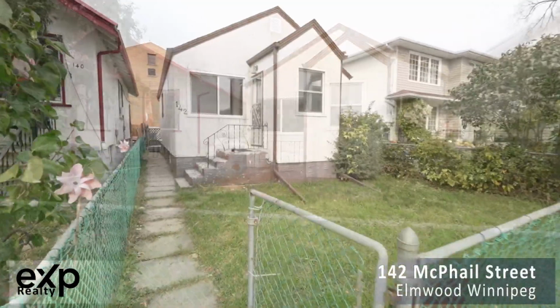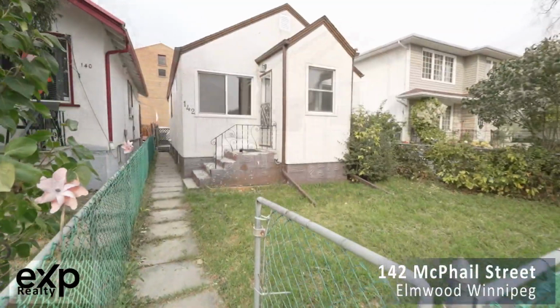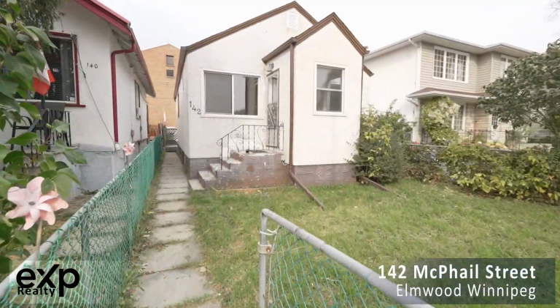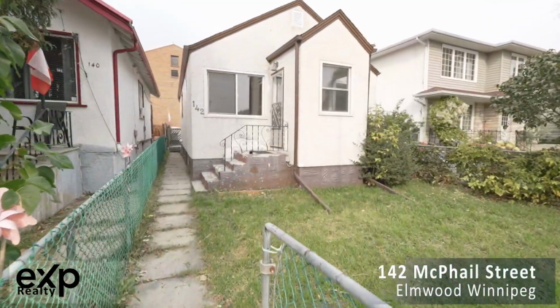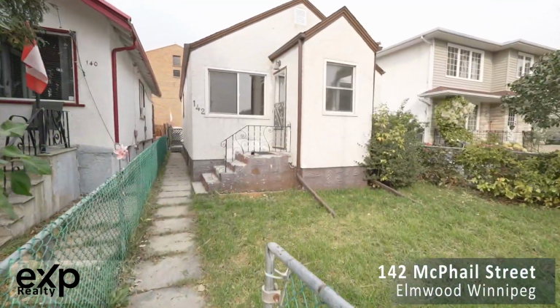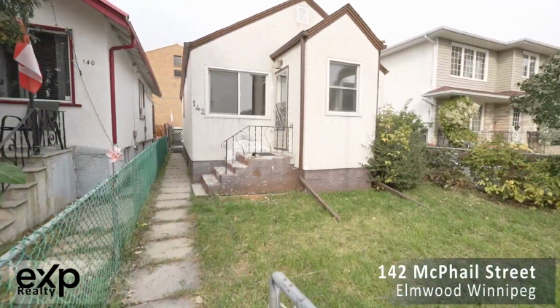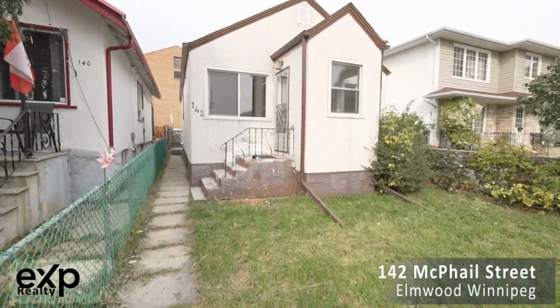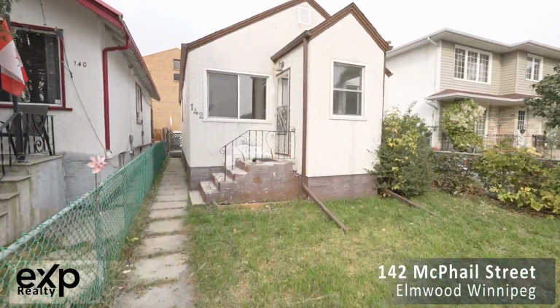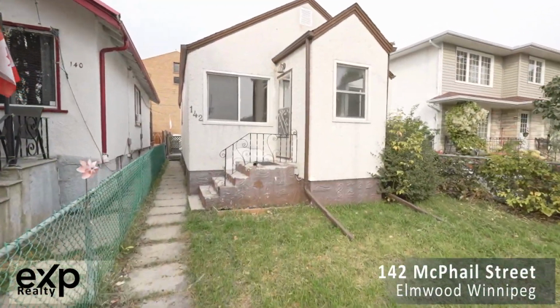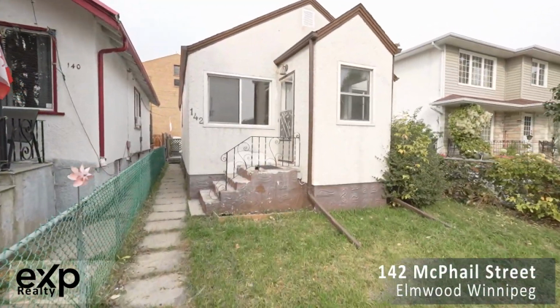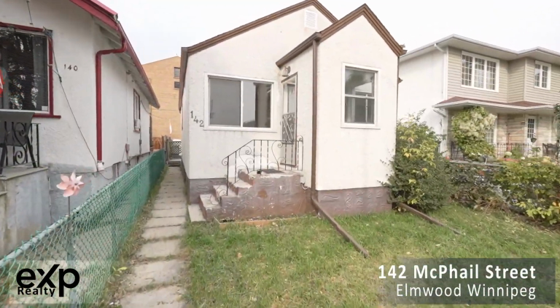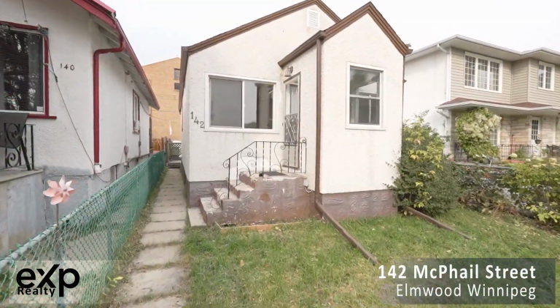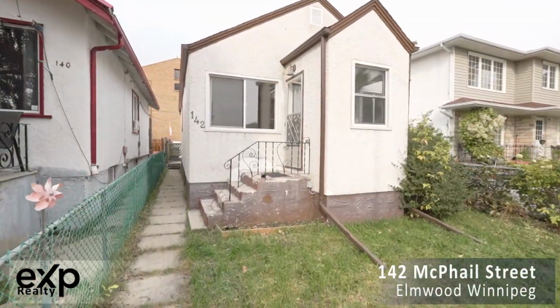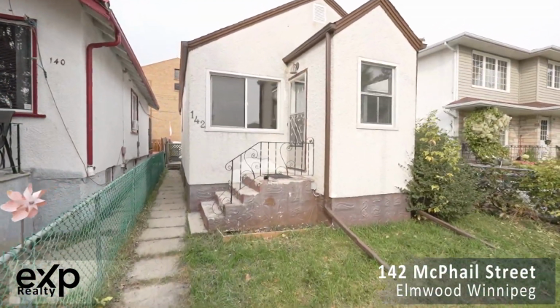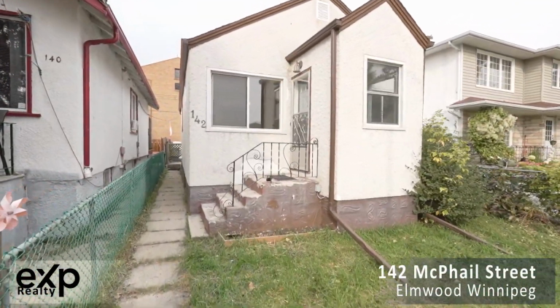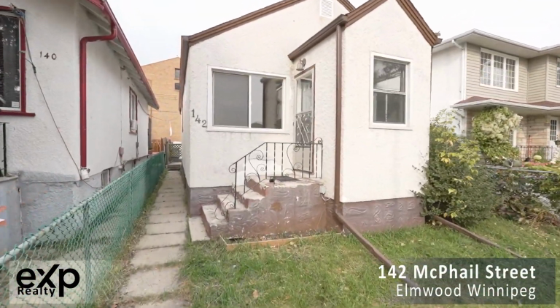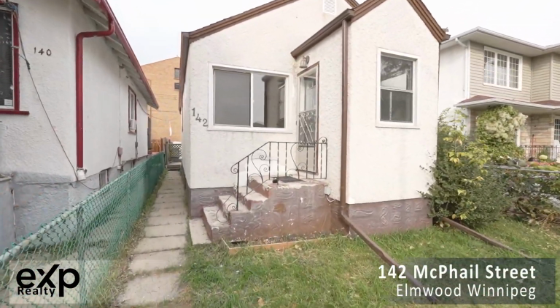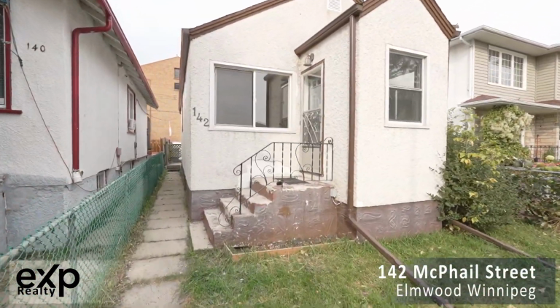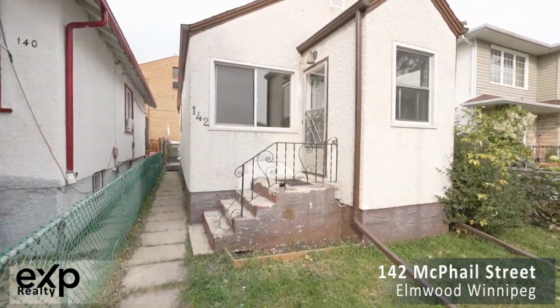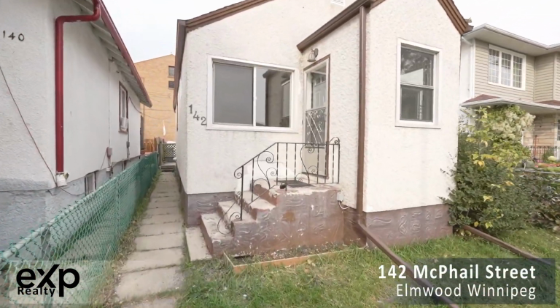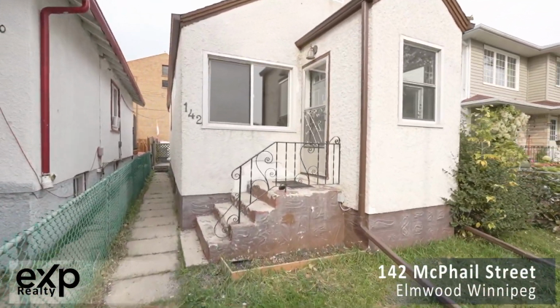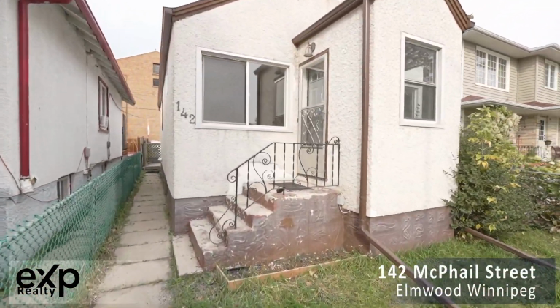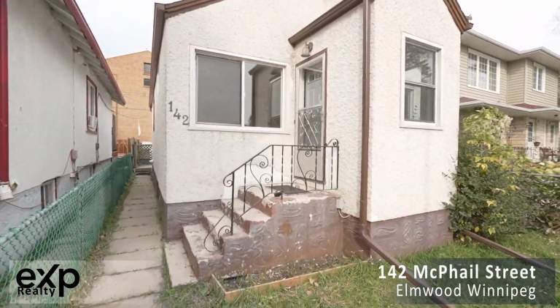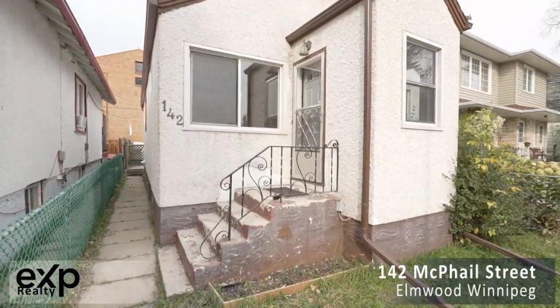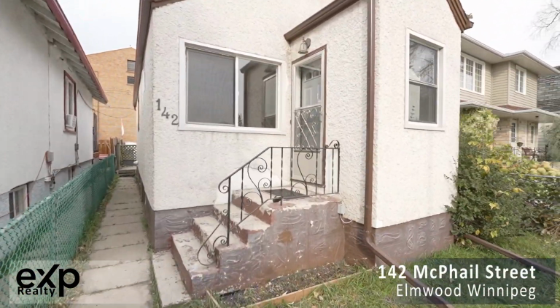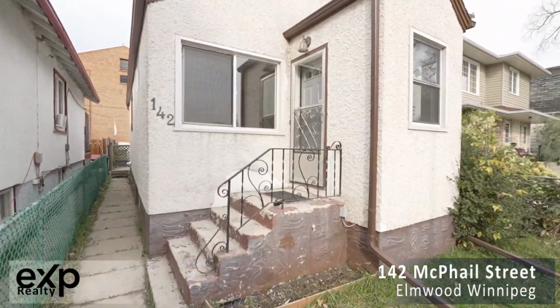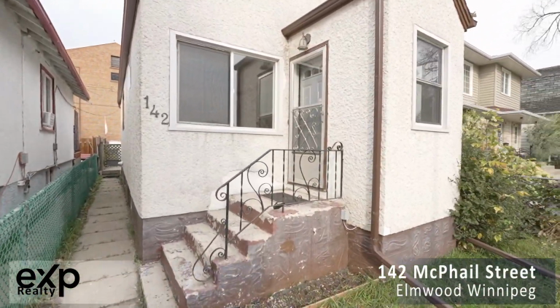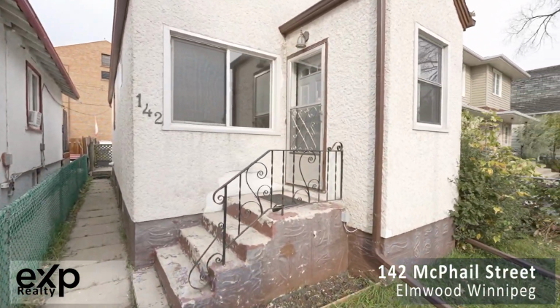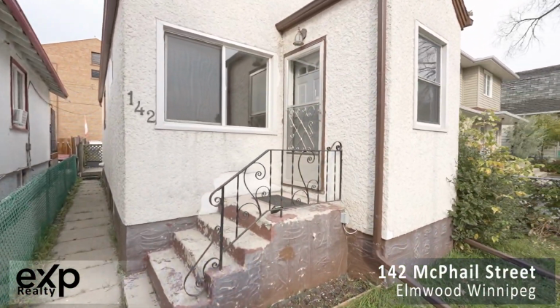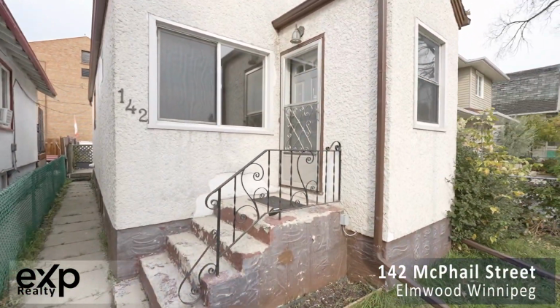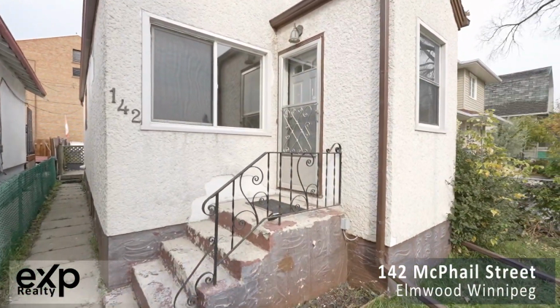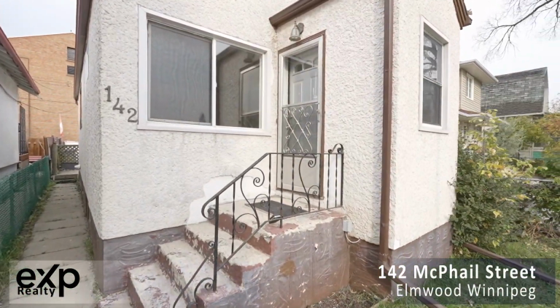Welcome to 142 McPhail in lovely Elmwood. Come on in and have a tour of this cute little starter home with me.